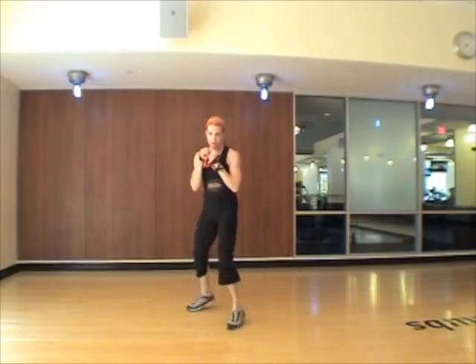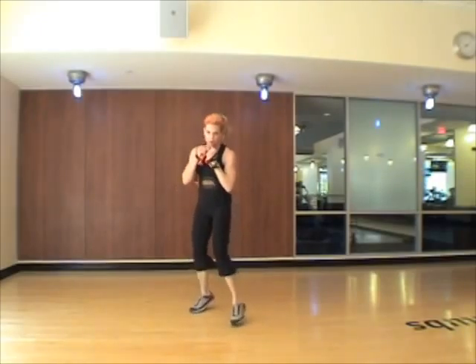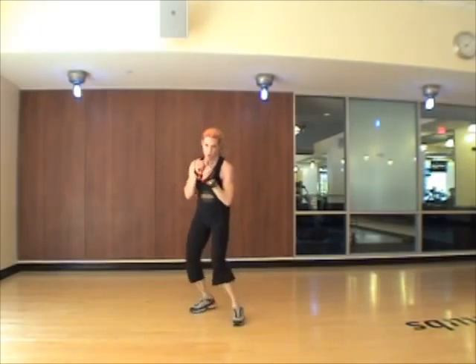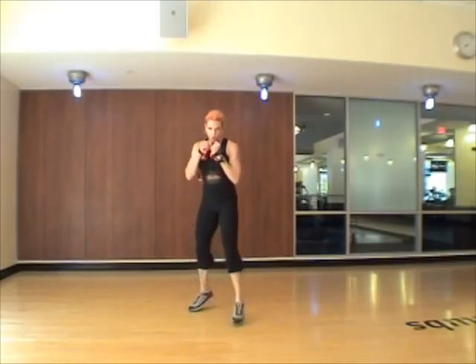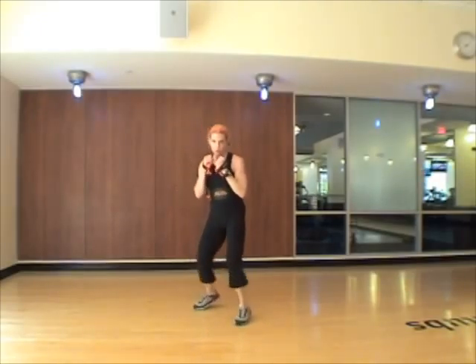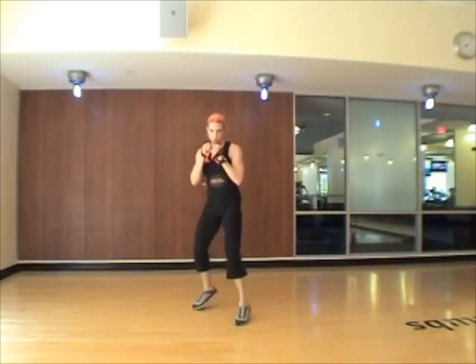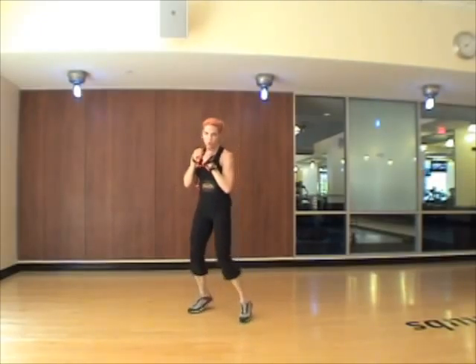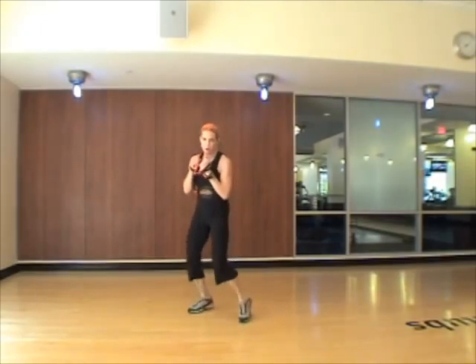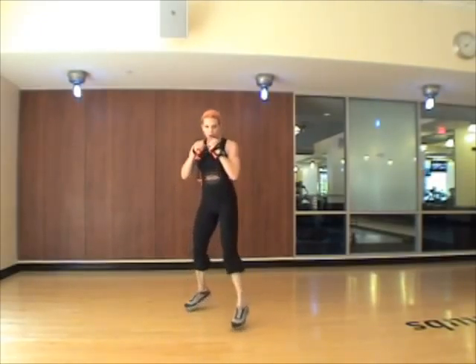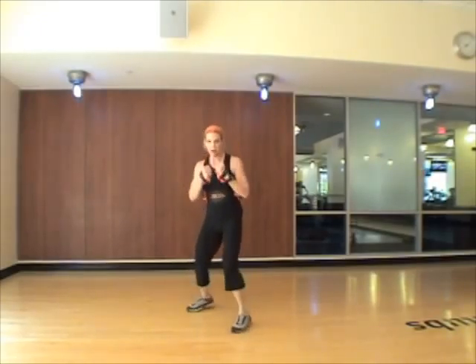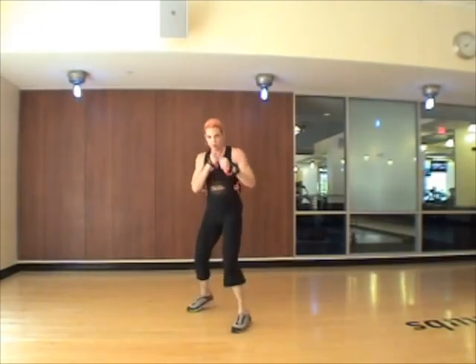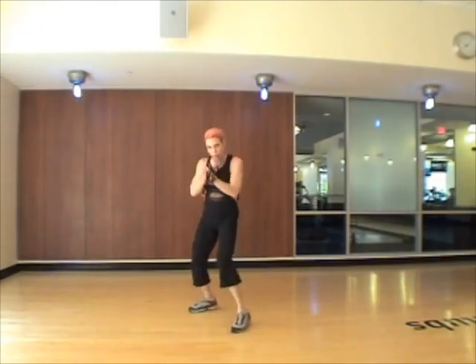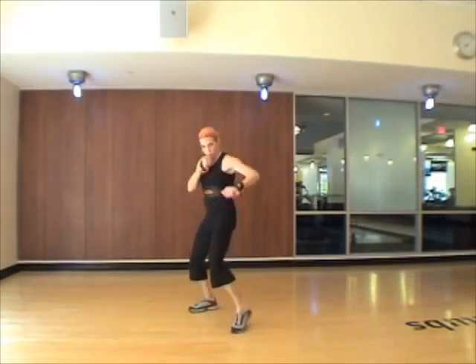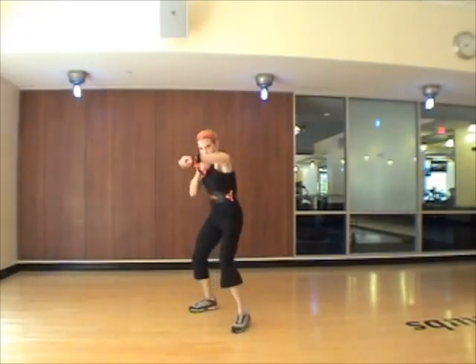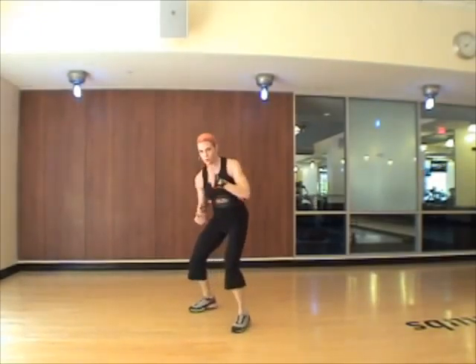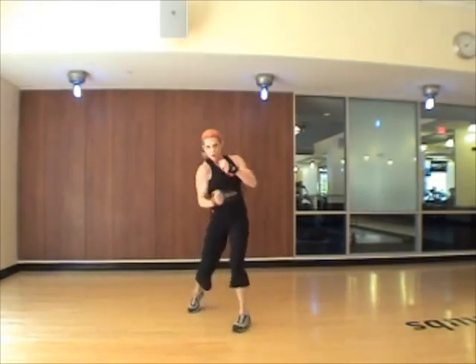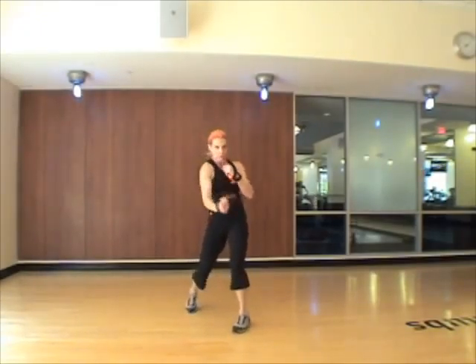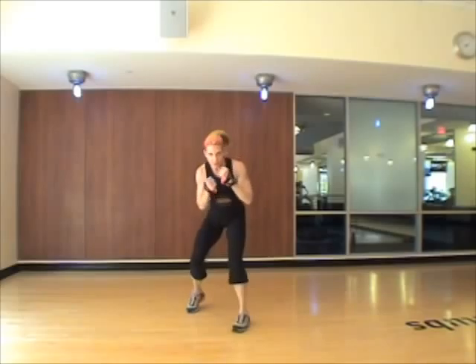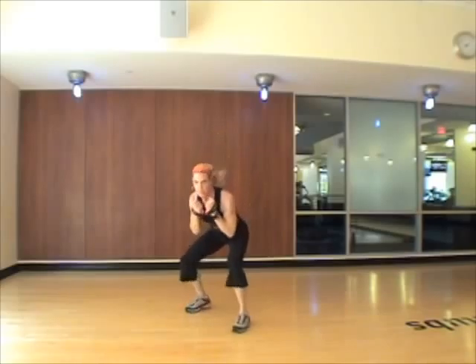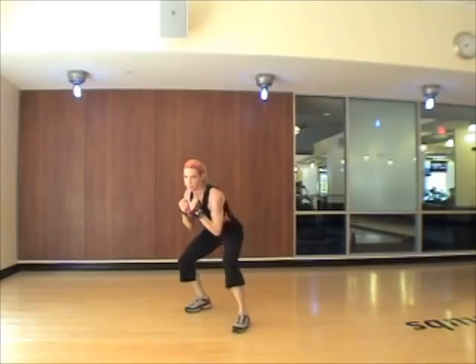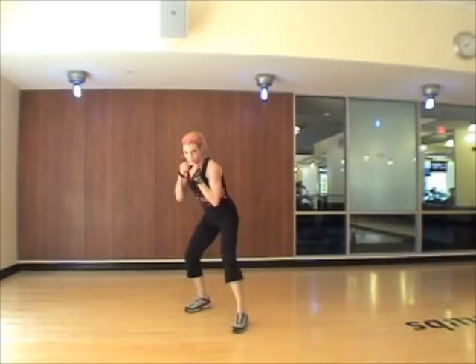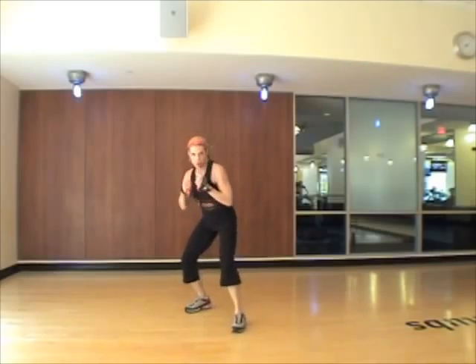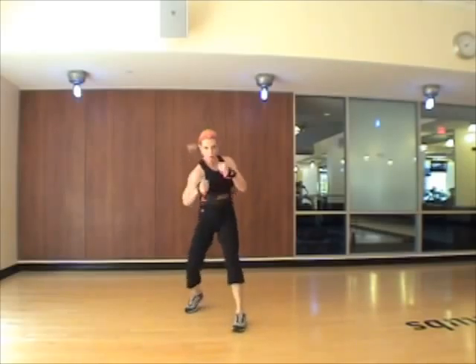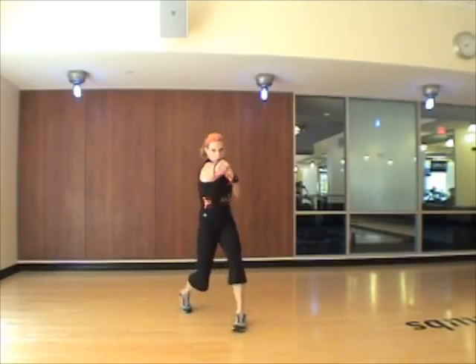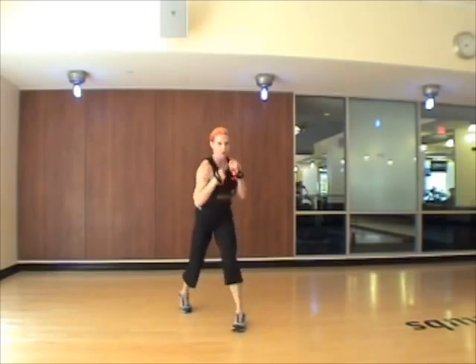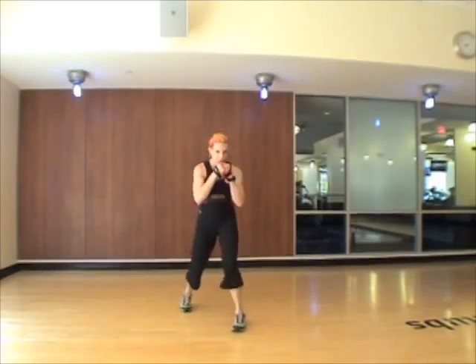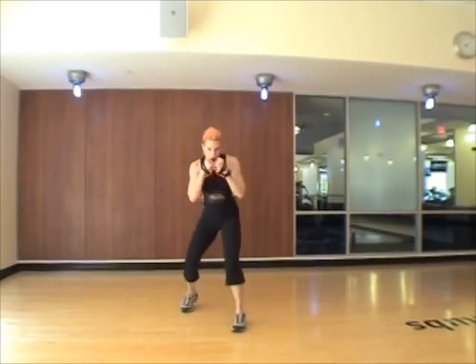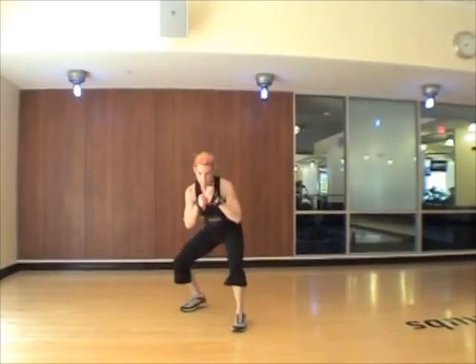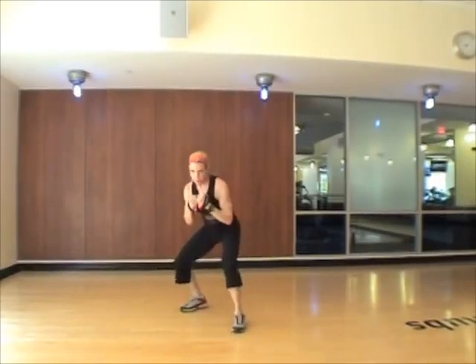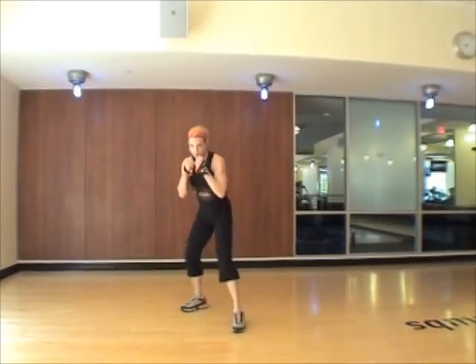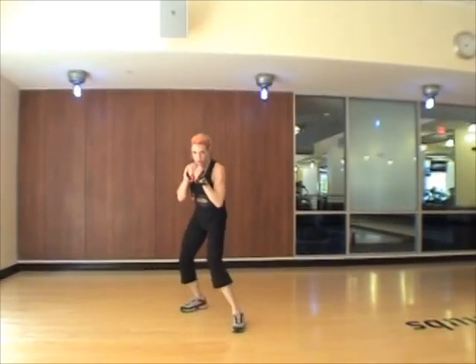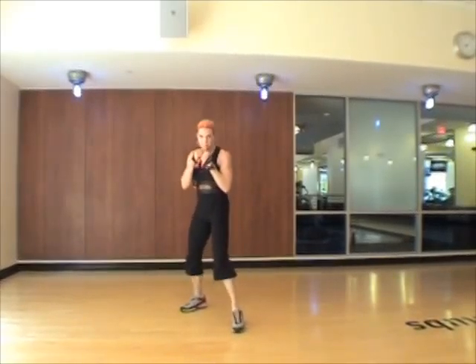Three, two, three. Hook, uppercut, bob weave, cross, bob weave, shuffle.